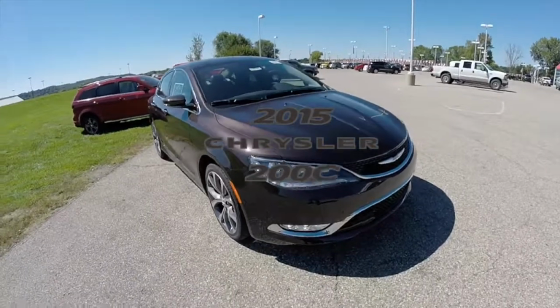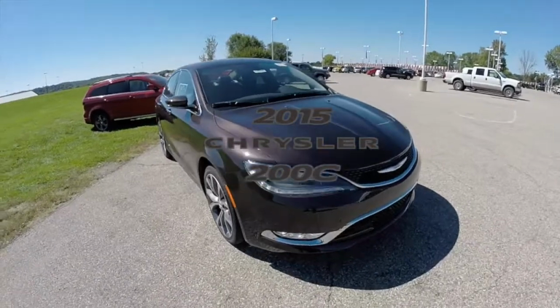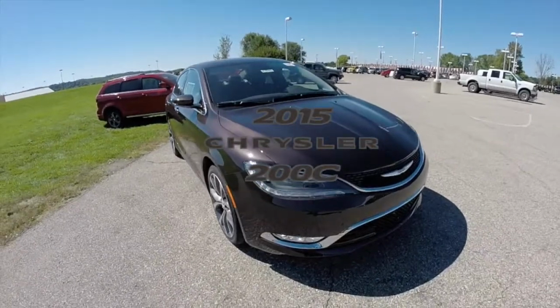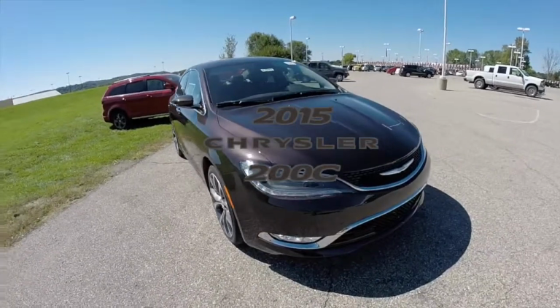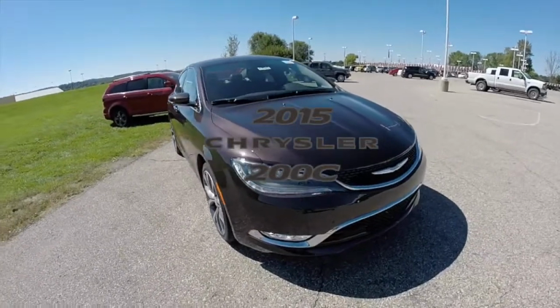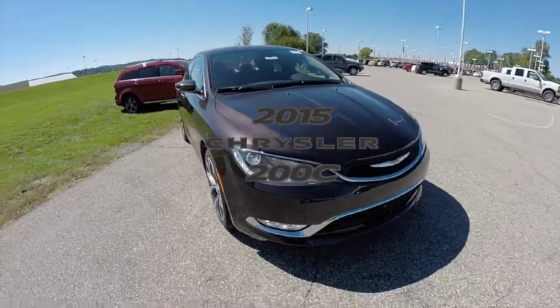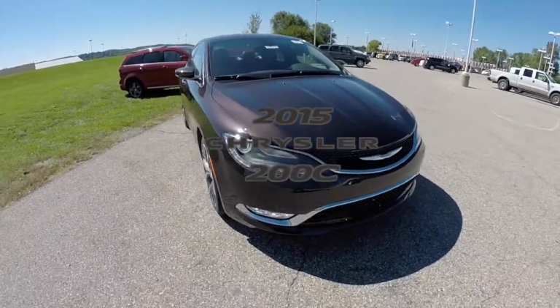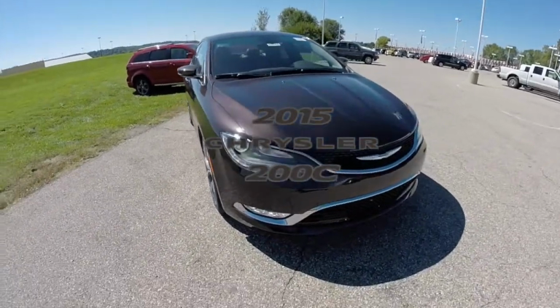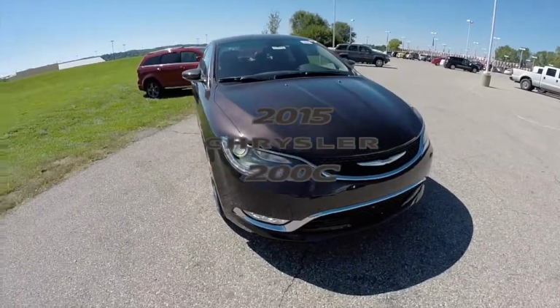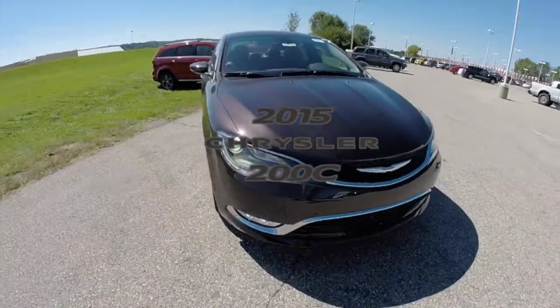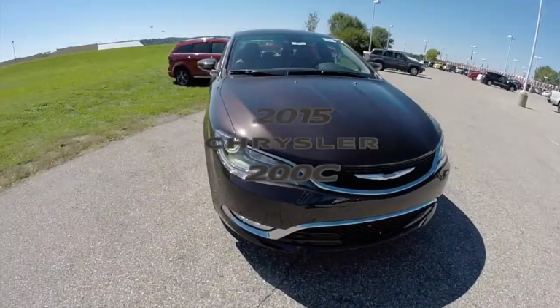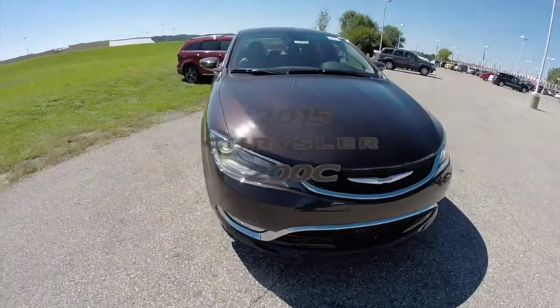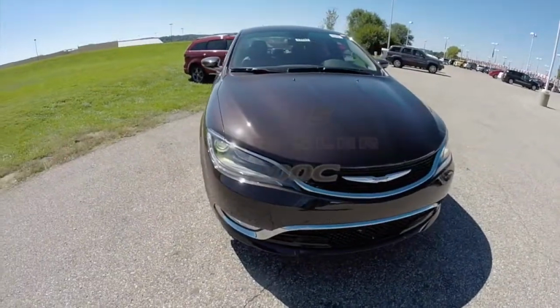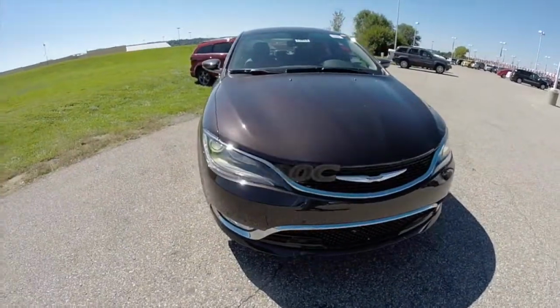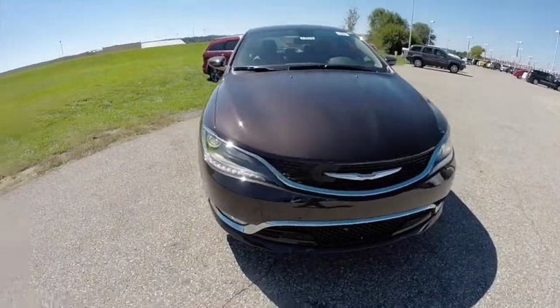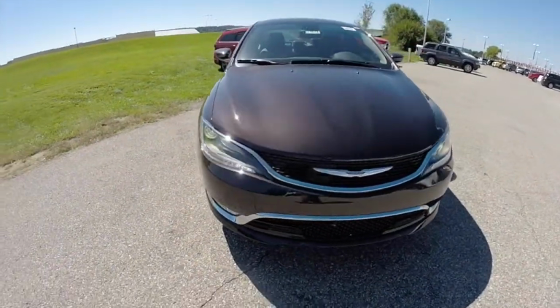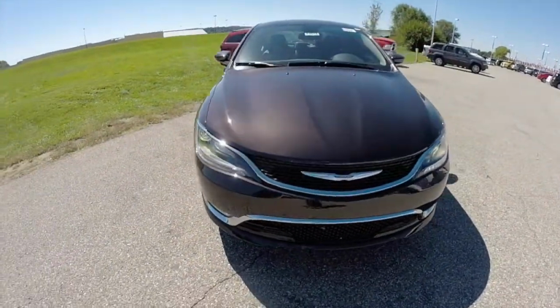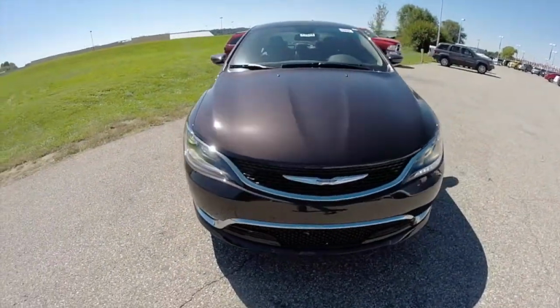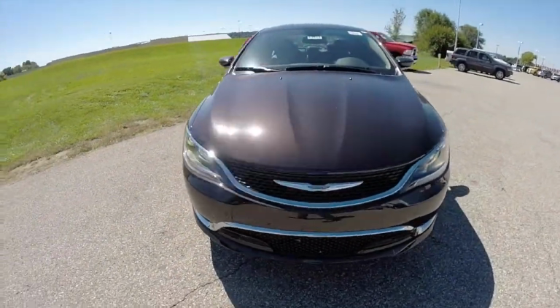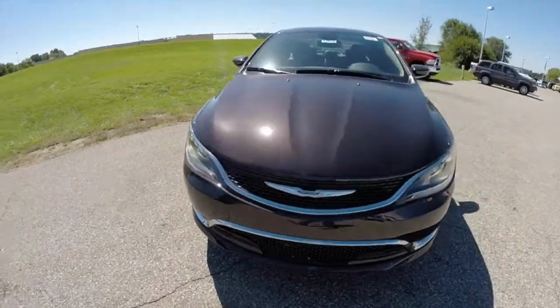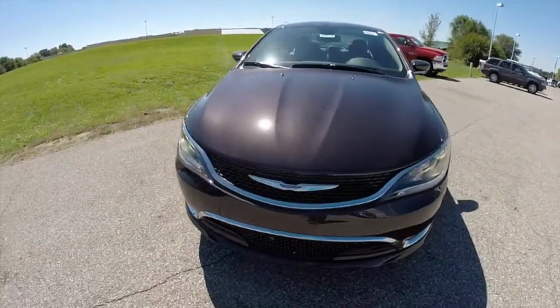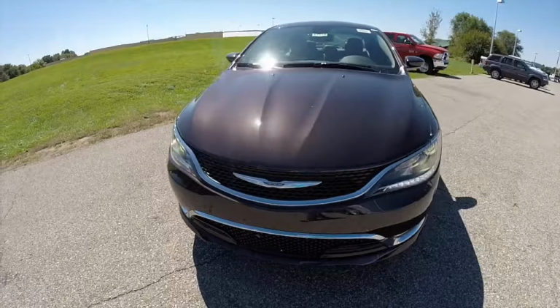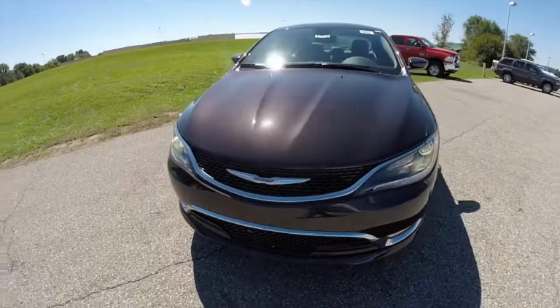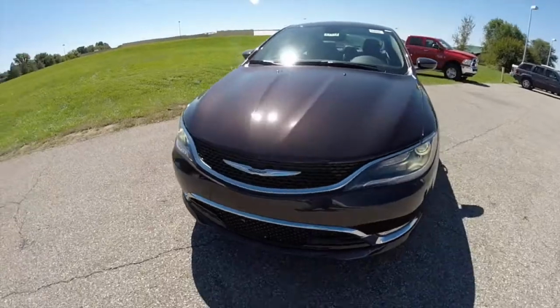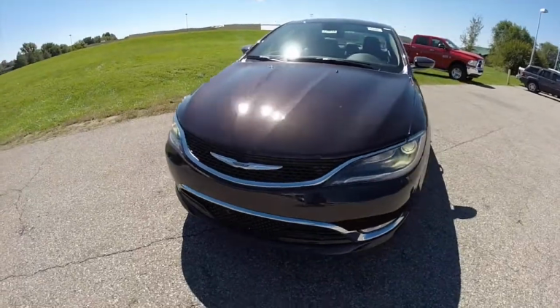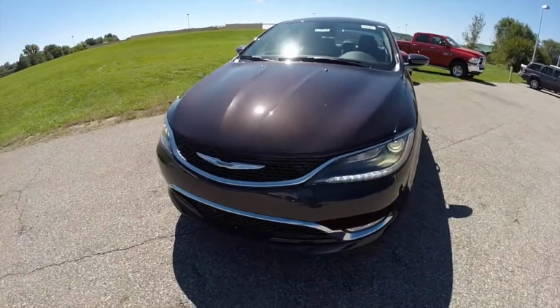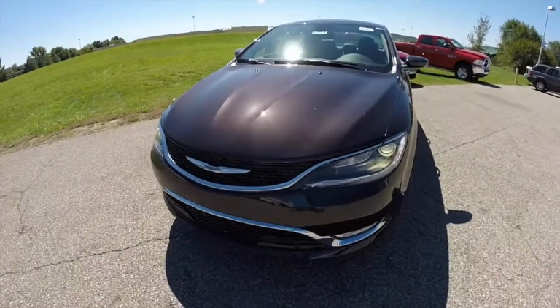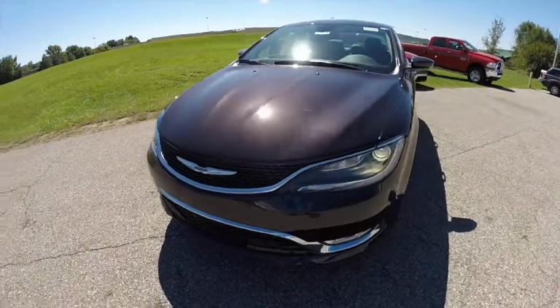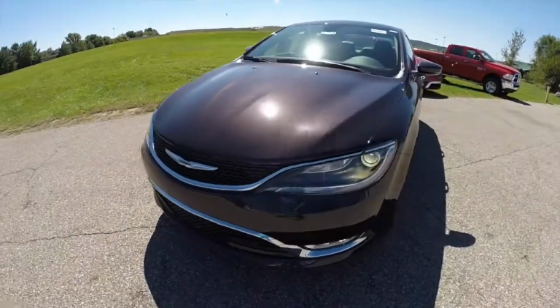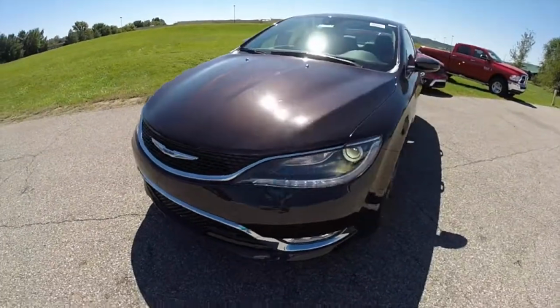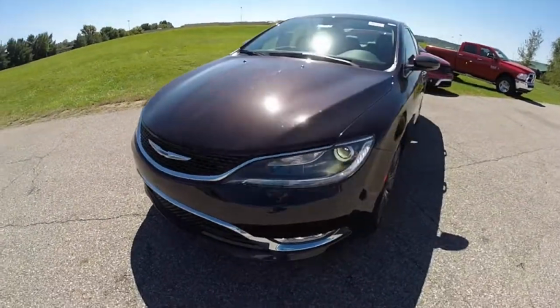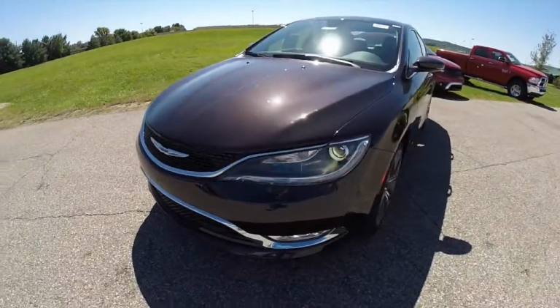Hello everyone. Today we're going to take a quick walk-around look at this brand new 2015 Chrysler 200C.